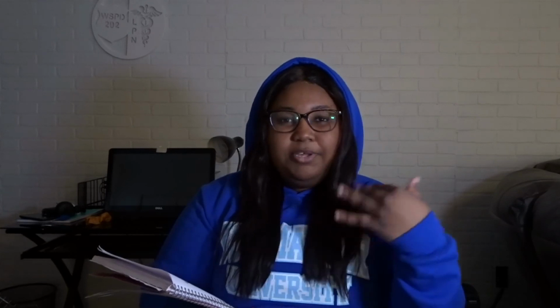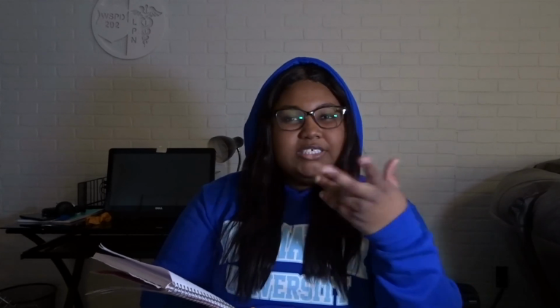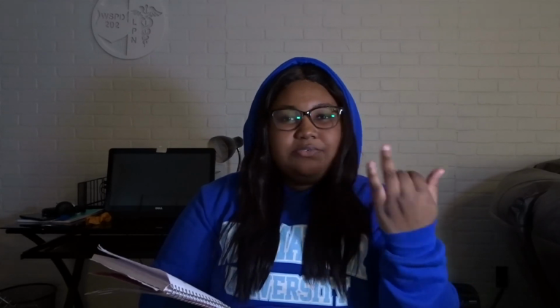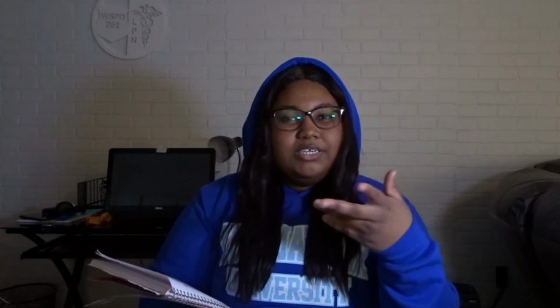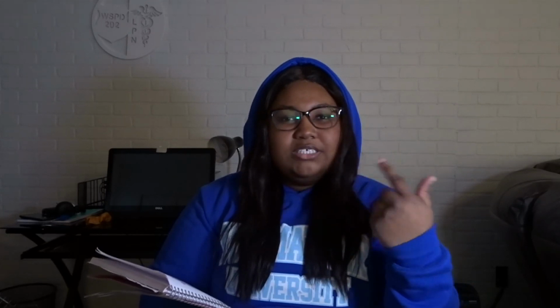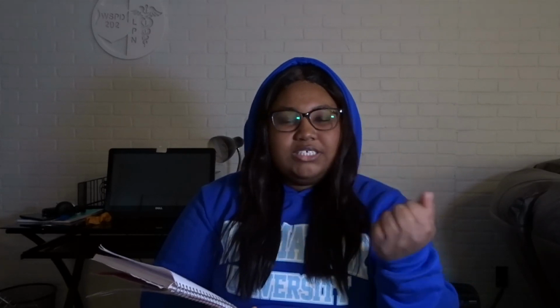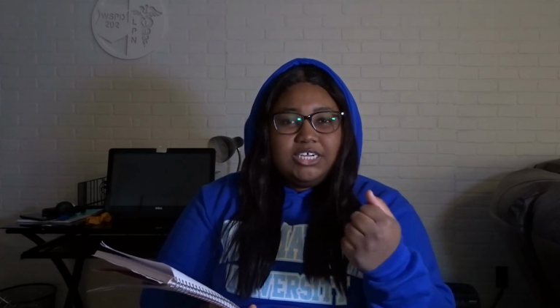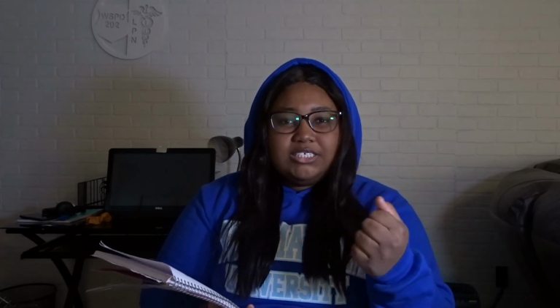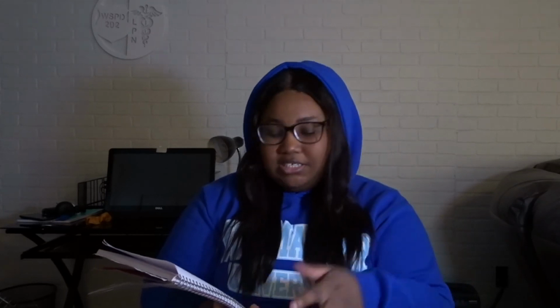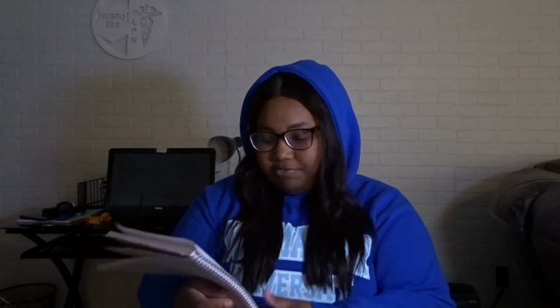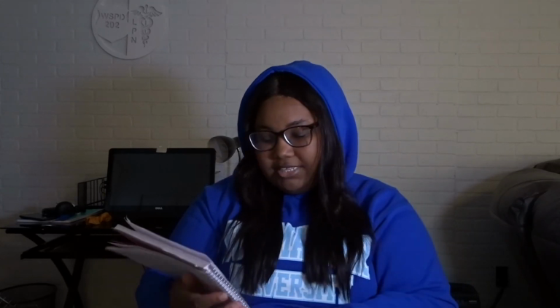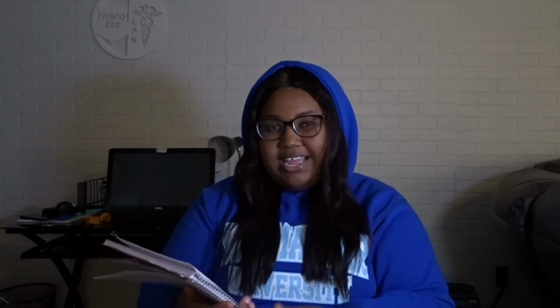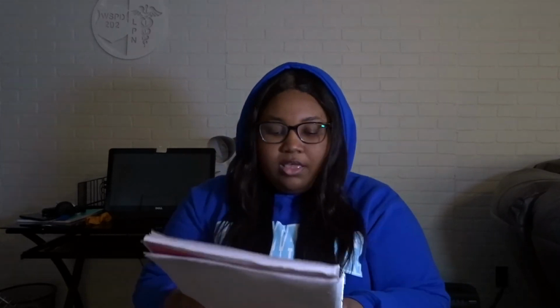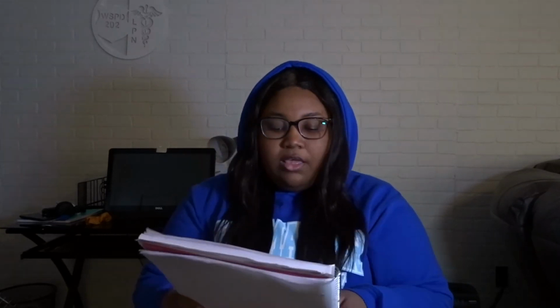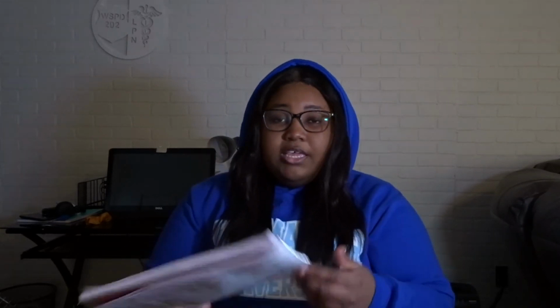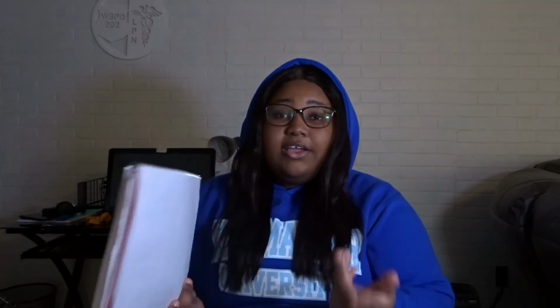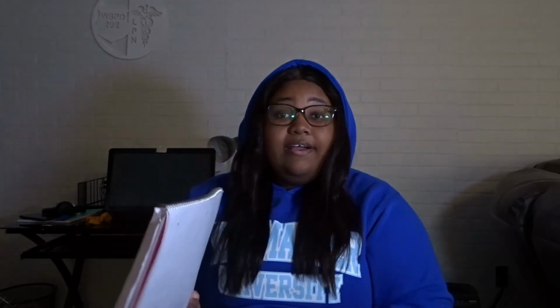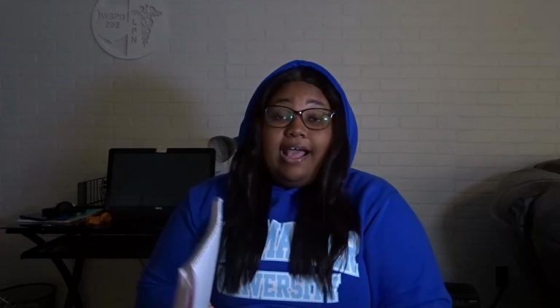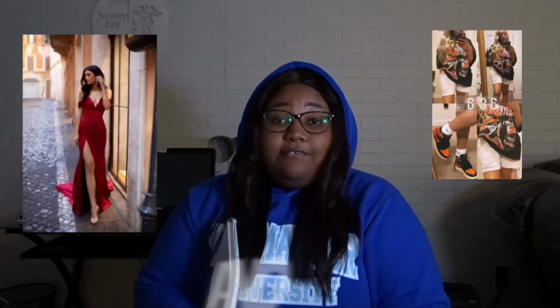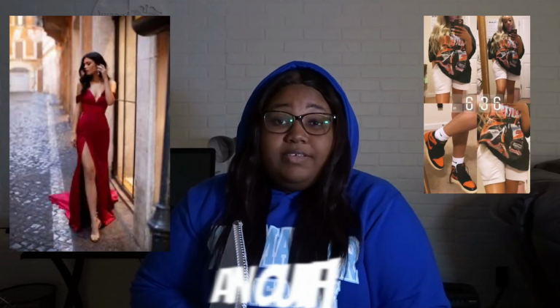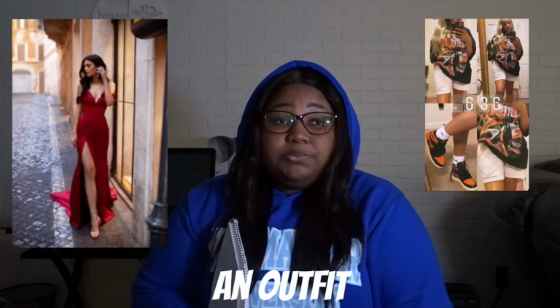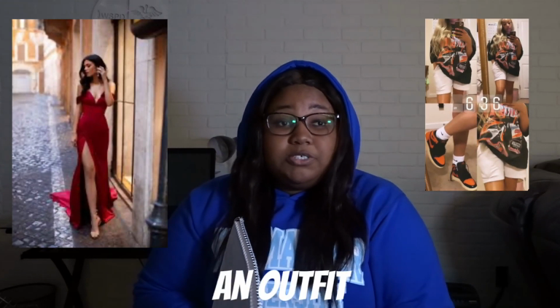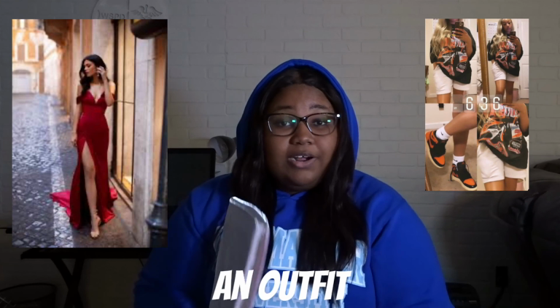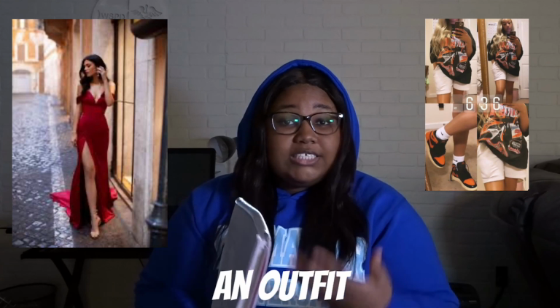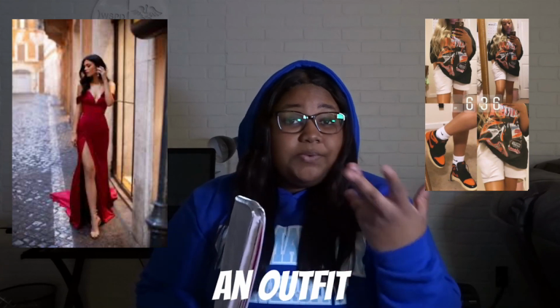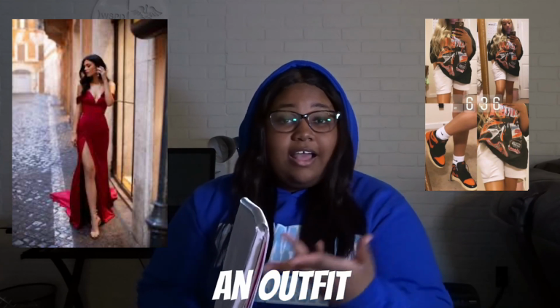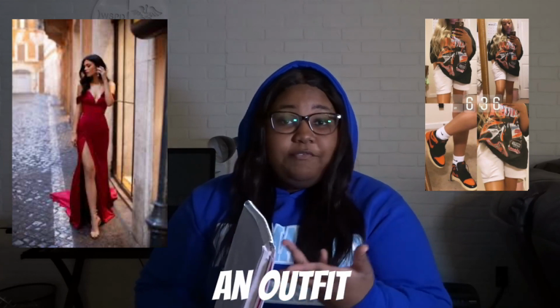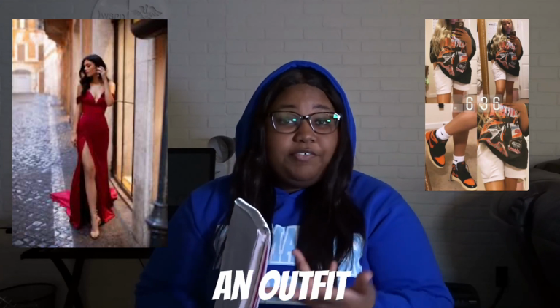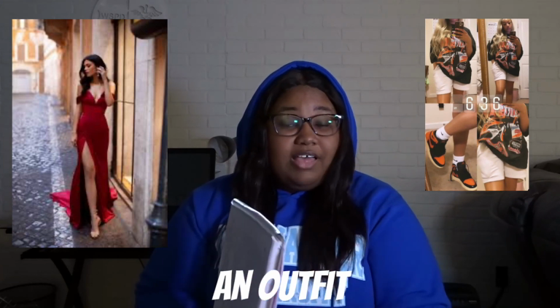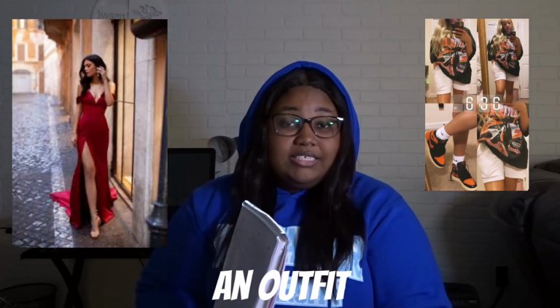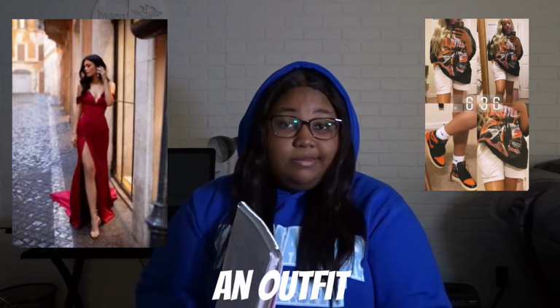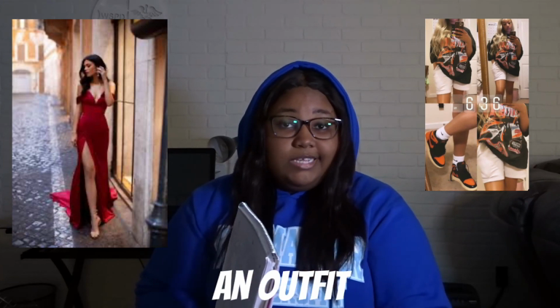Everything is jewelry — necklaces, earrings. If she's got piercings, get her piercing rings and studs and stuff like that. Get her an outfit; surprise her with an outfit for Valentine's Day.